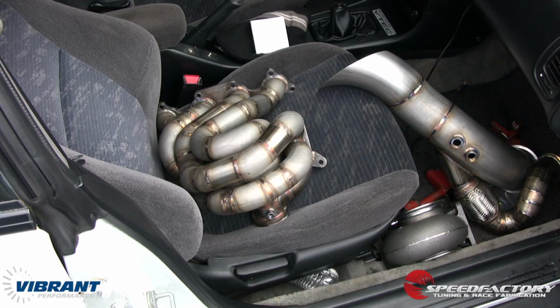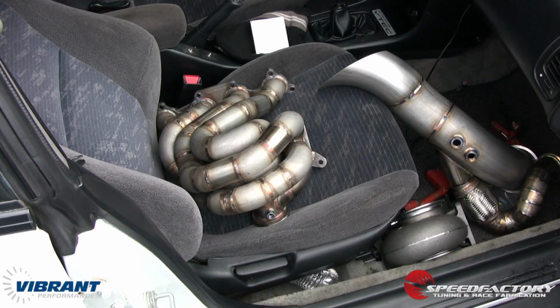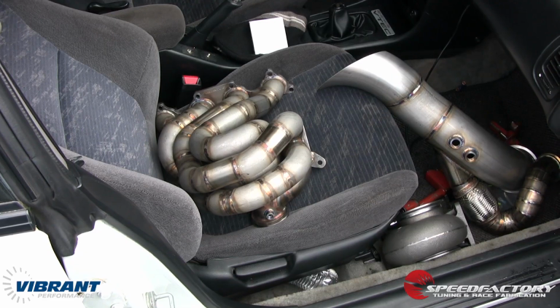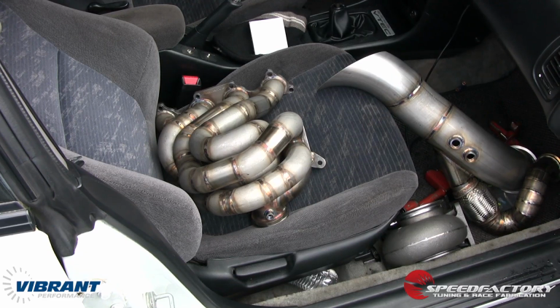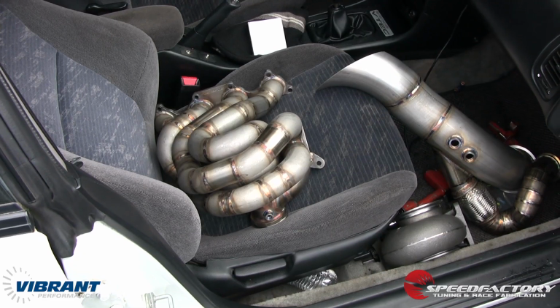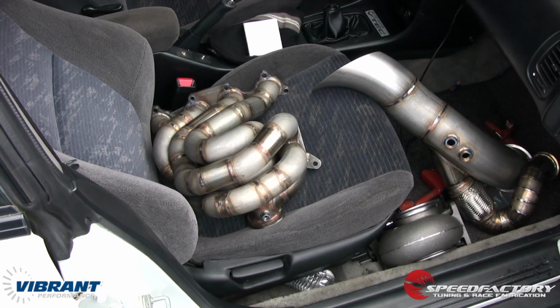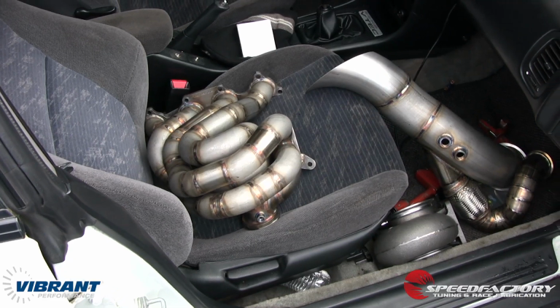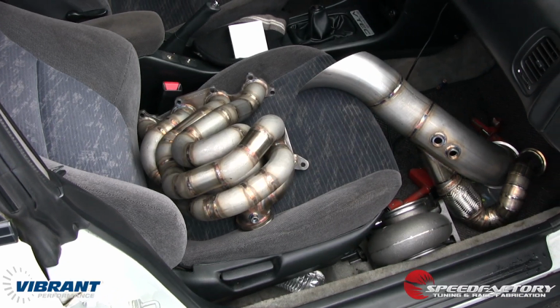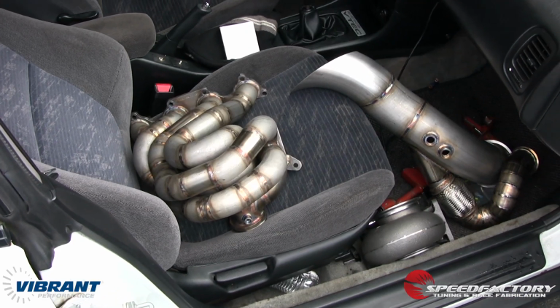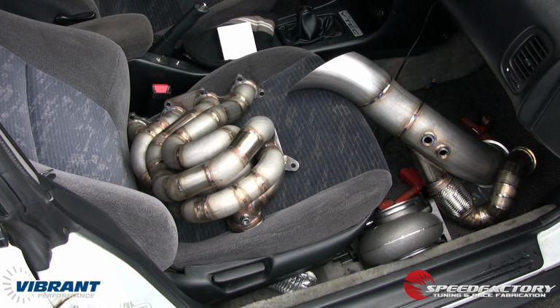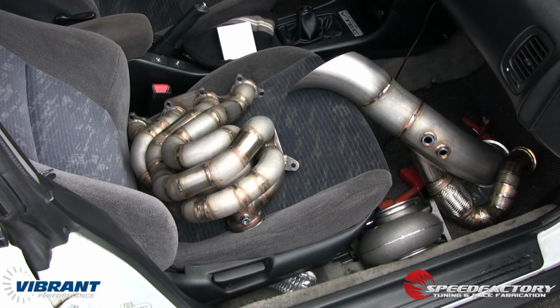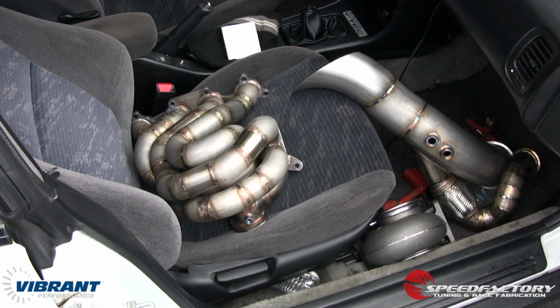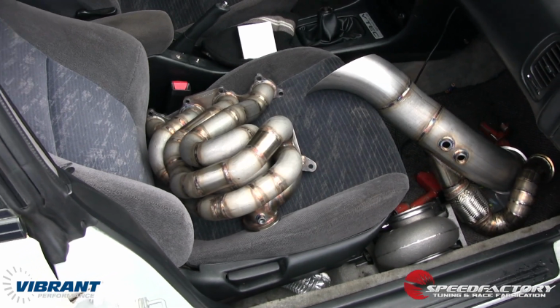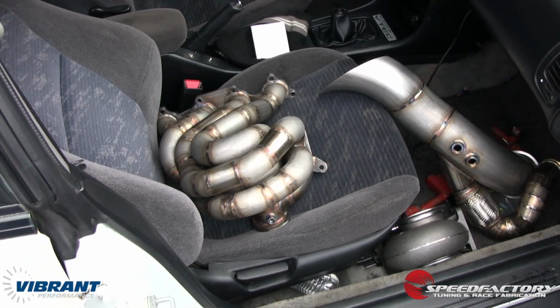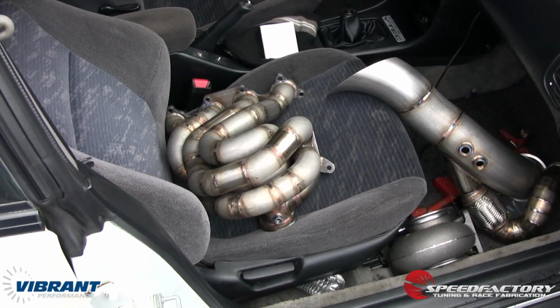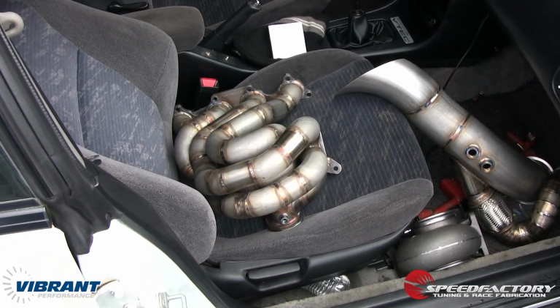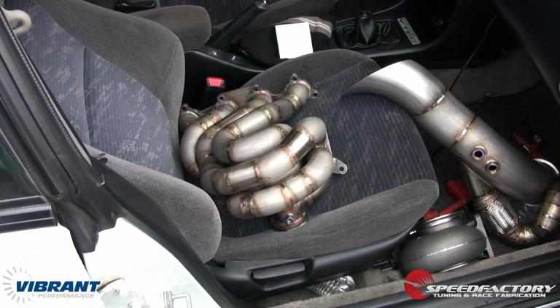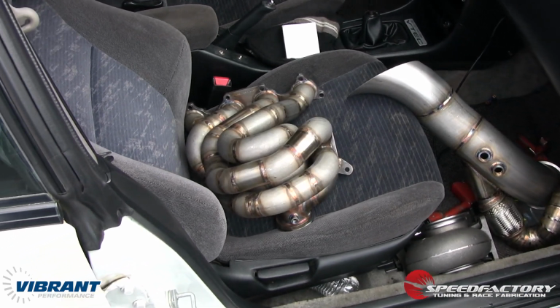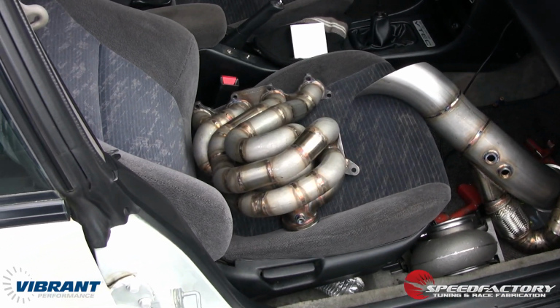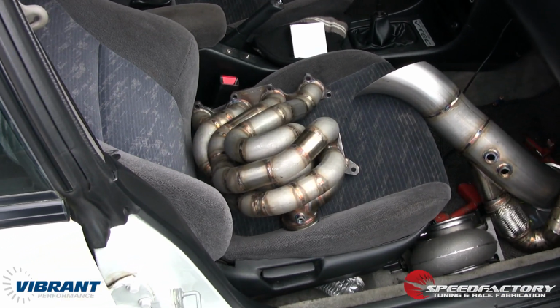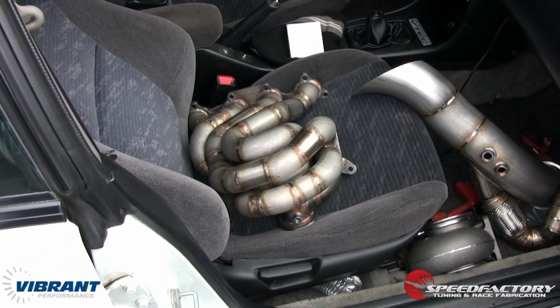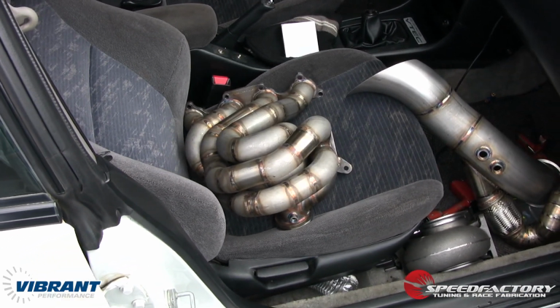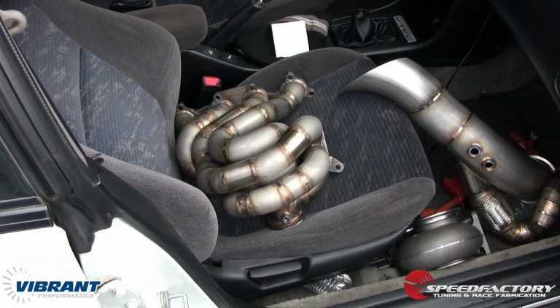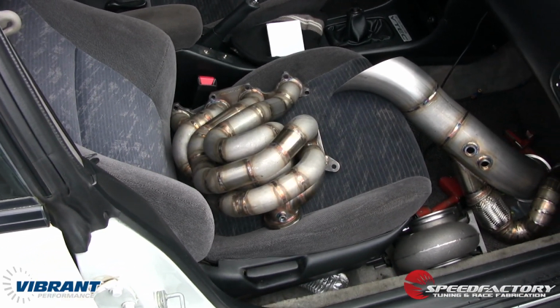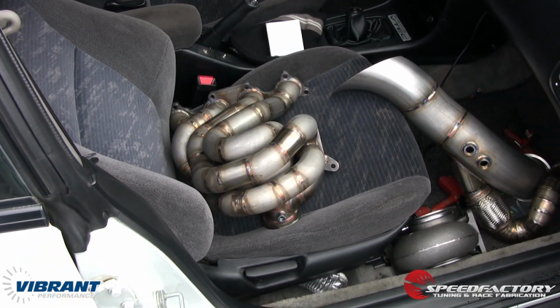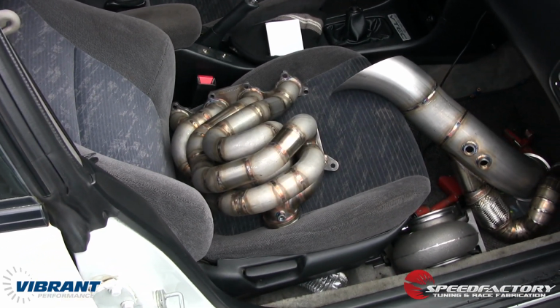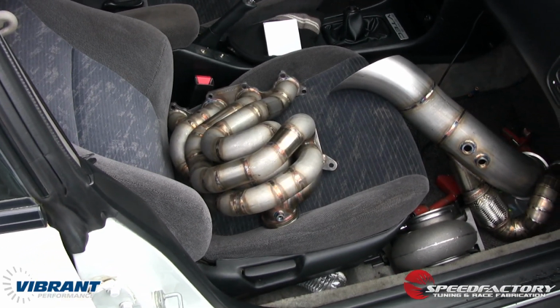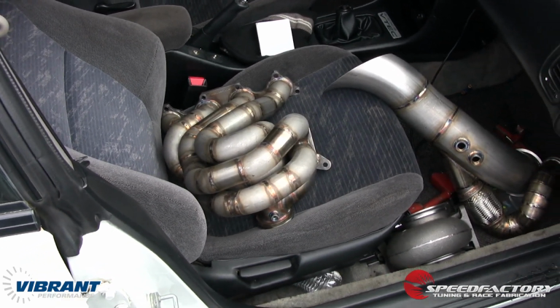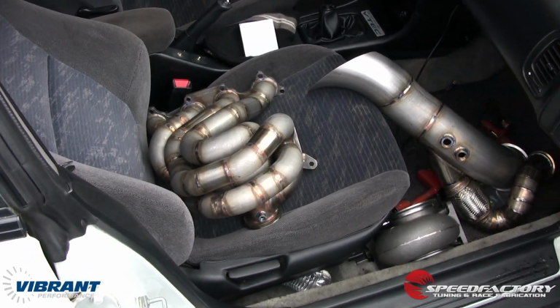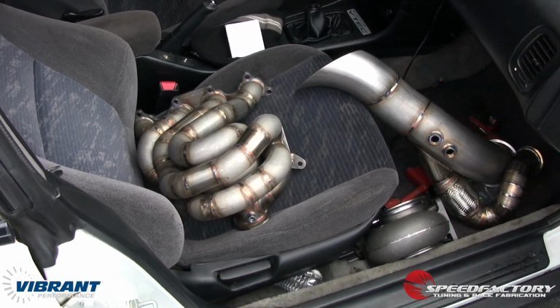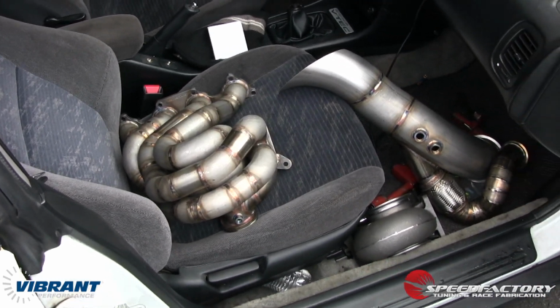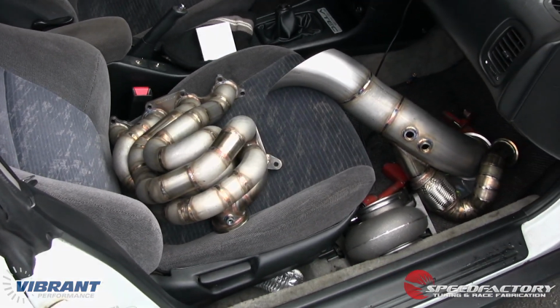Now that the downpipe and dump tube combo and turbo manifold are done, everything is getting sent off right now to get ceramic coated.